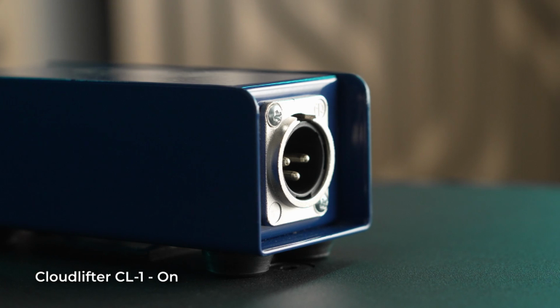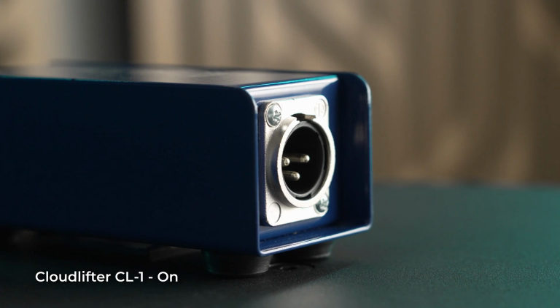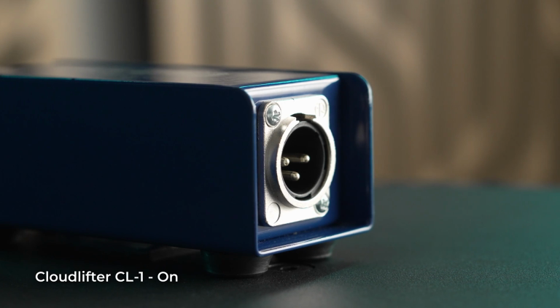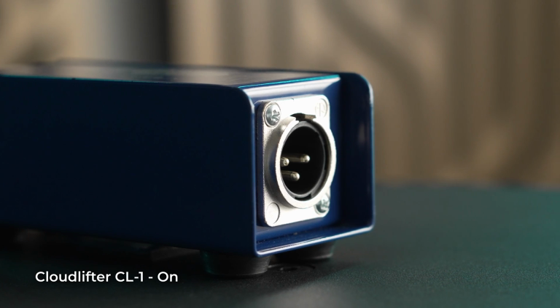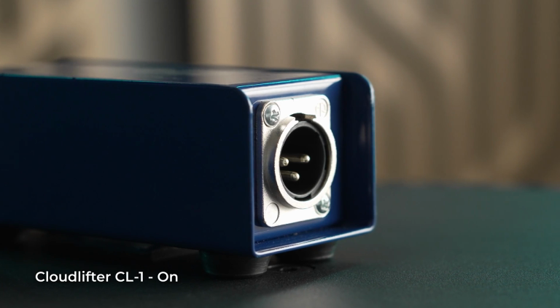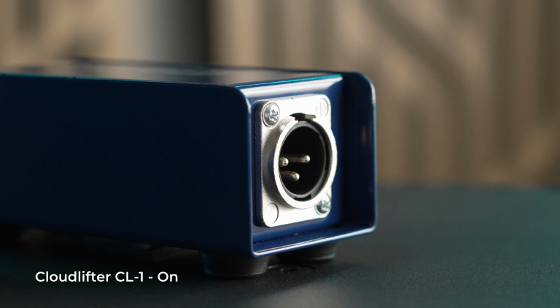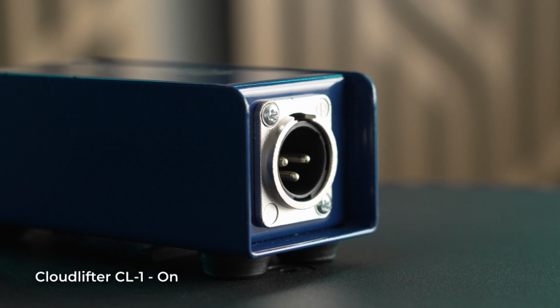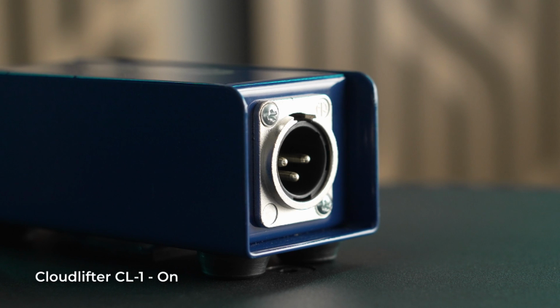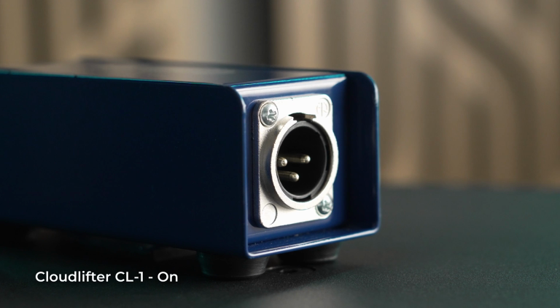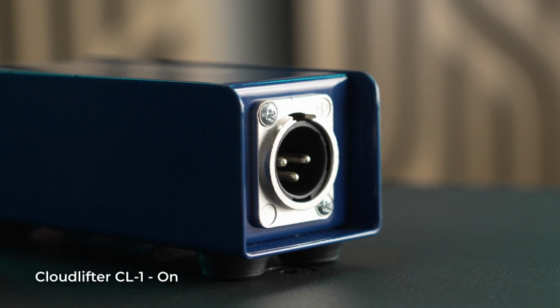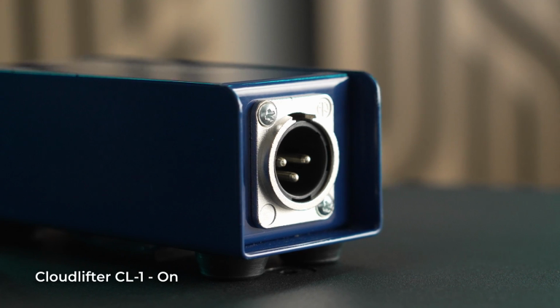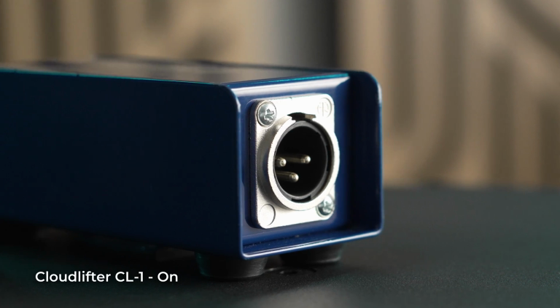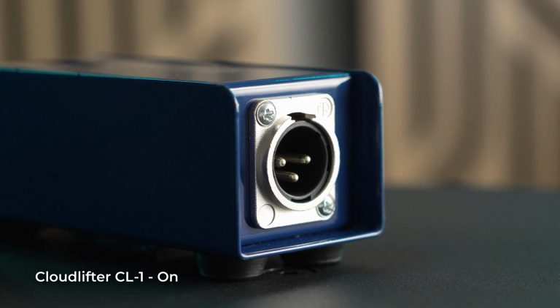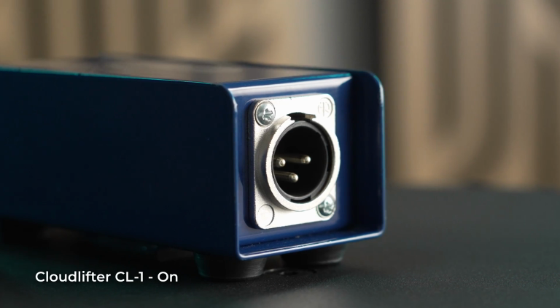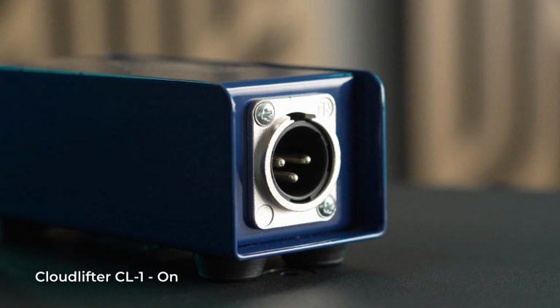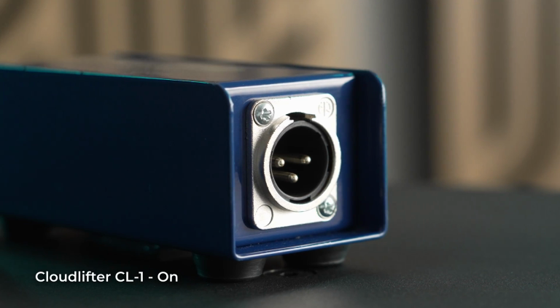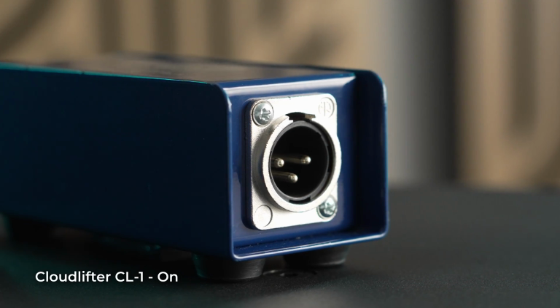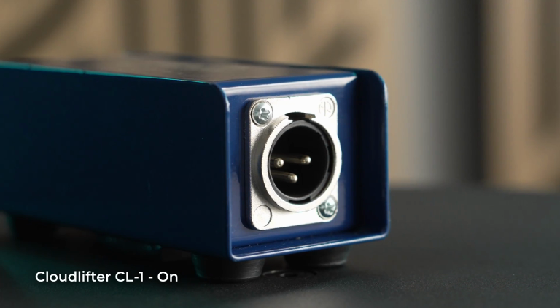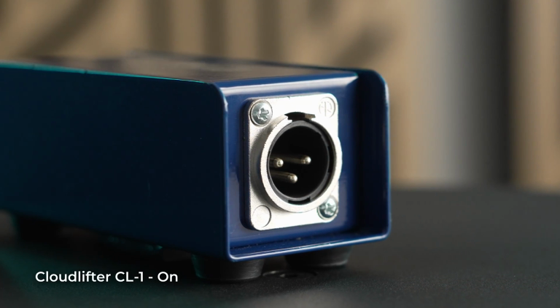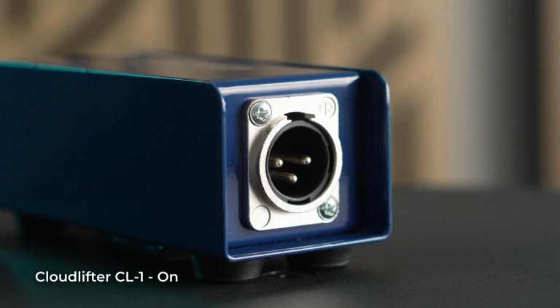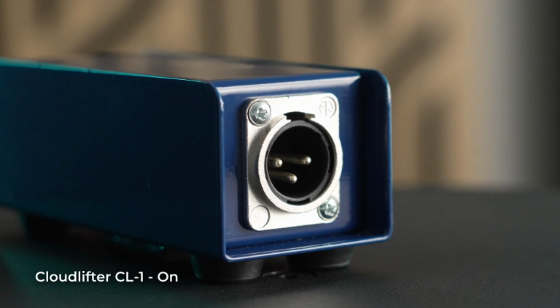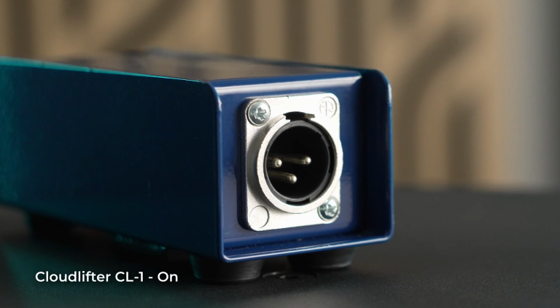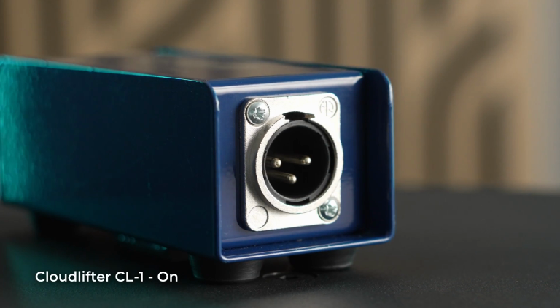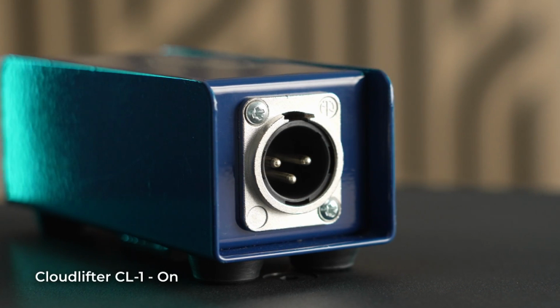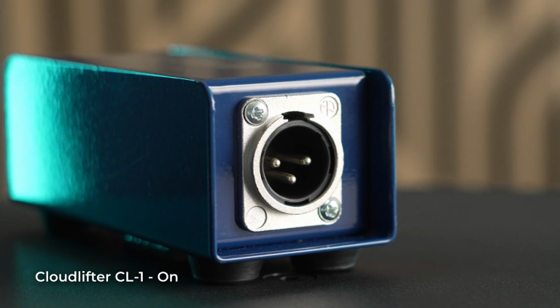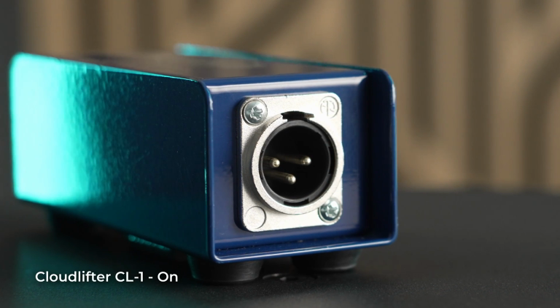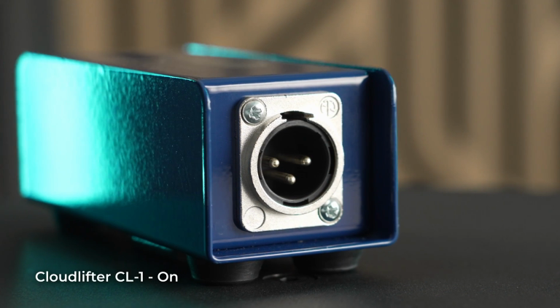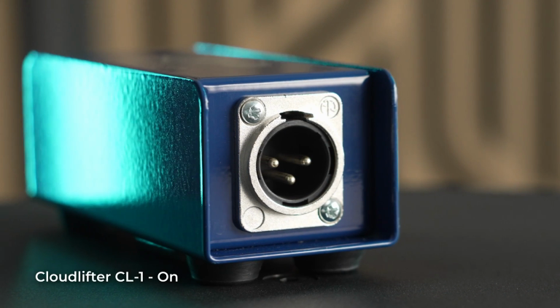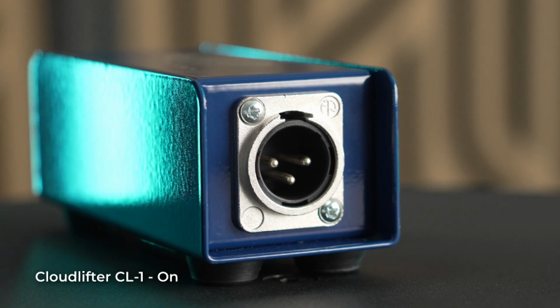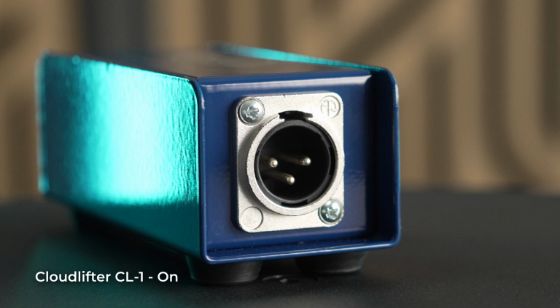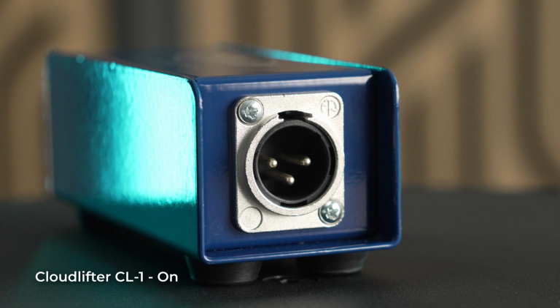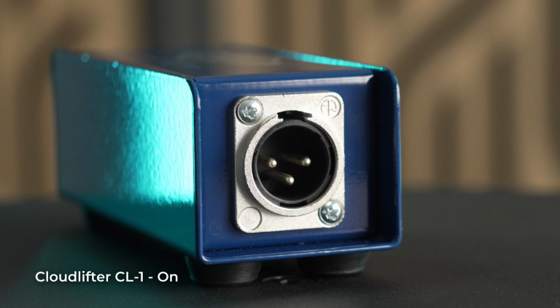Comparing recordings with and without, the noise floor is identical at around negative 55 to negative 60 dB, so it seems that their claim of adding gain without introducing noise is indeed true. The CL-1 is supposed to be completely transparent. The Cloudlifter CL-1 retails for around $149, and they also have some other models that support multiple microphones at the same time.